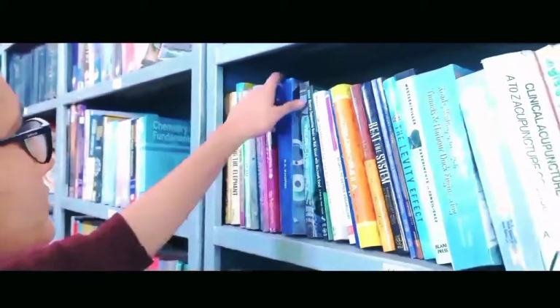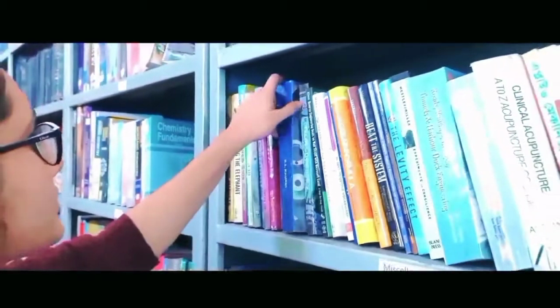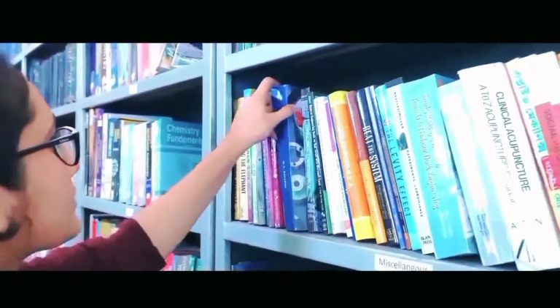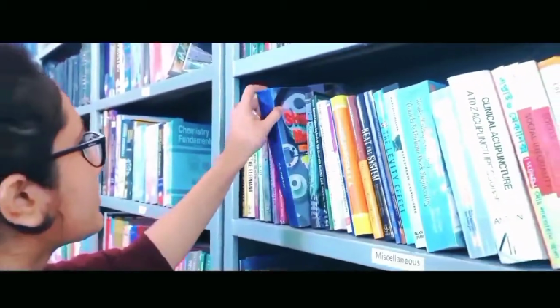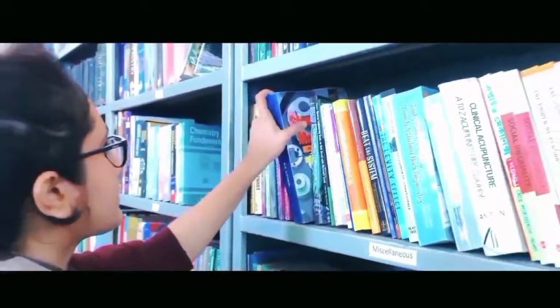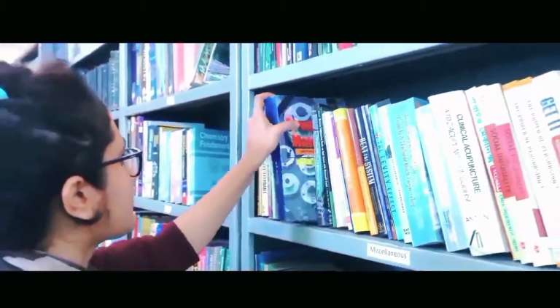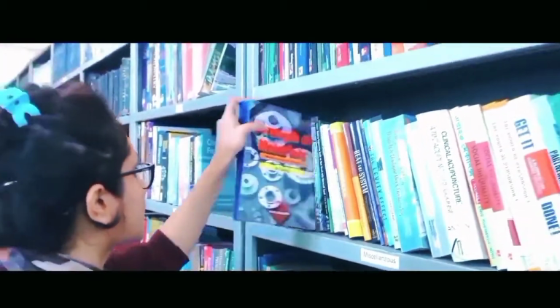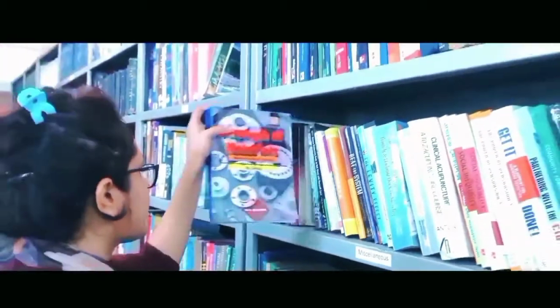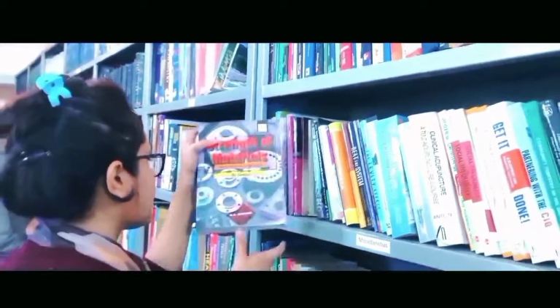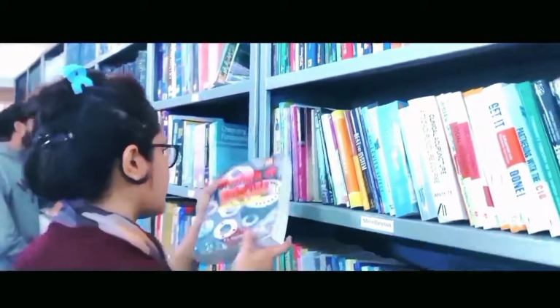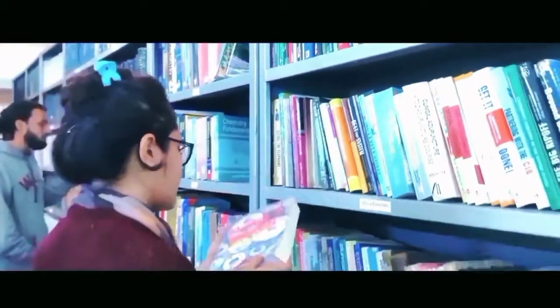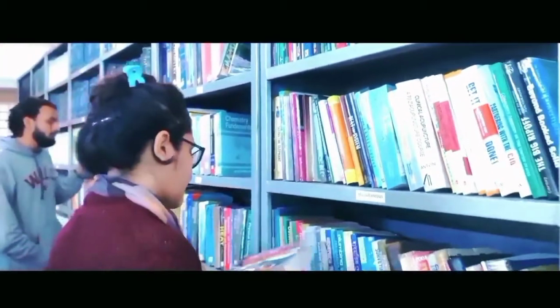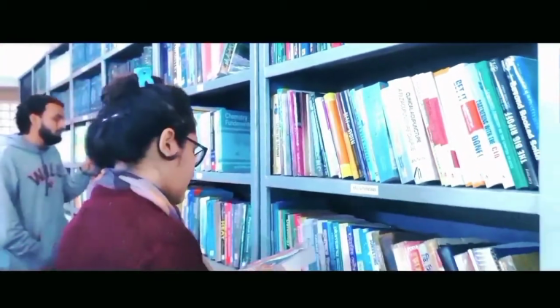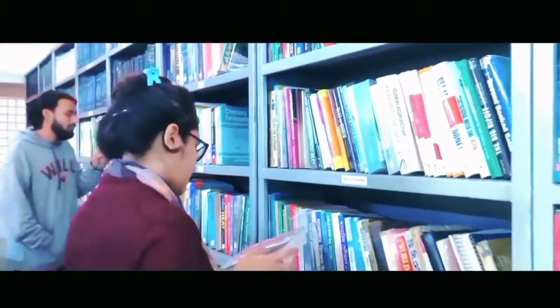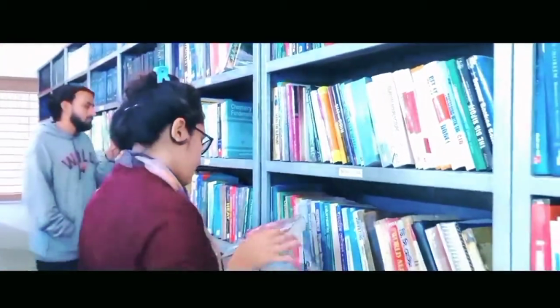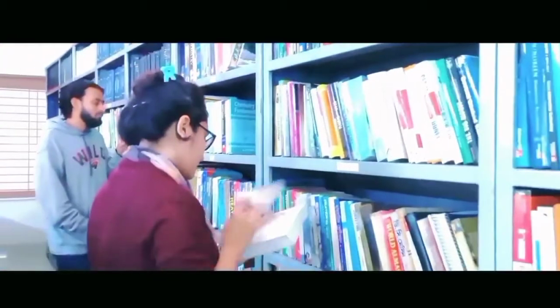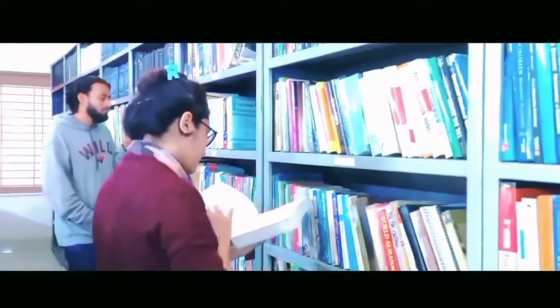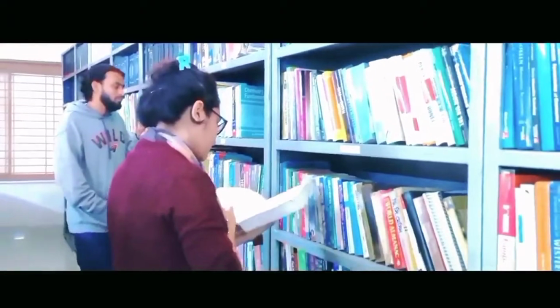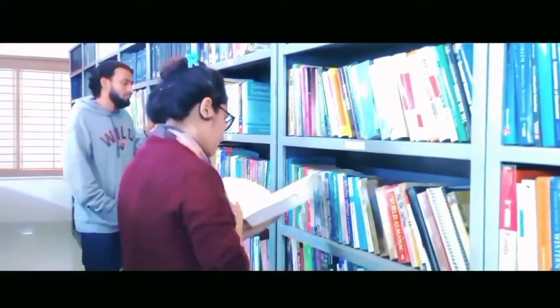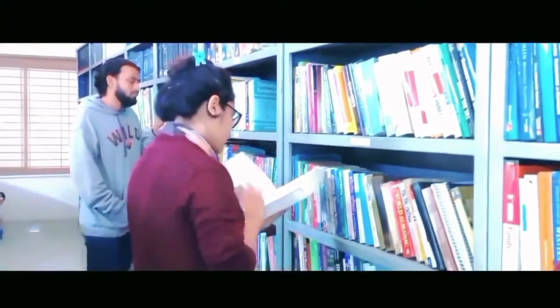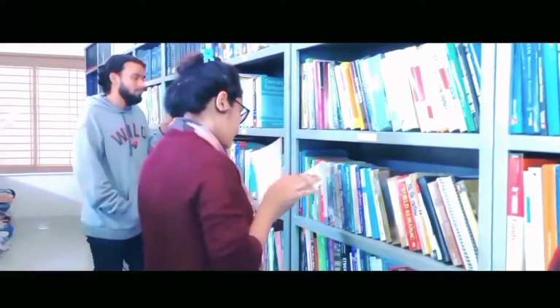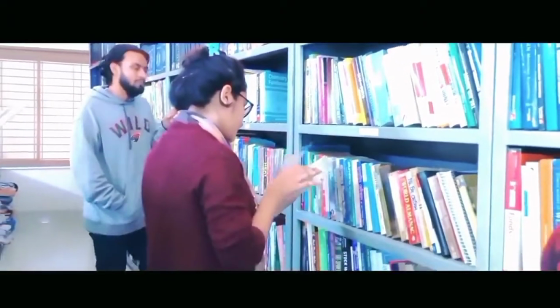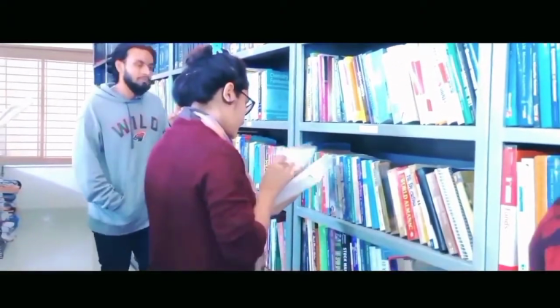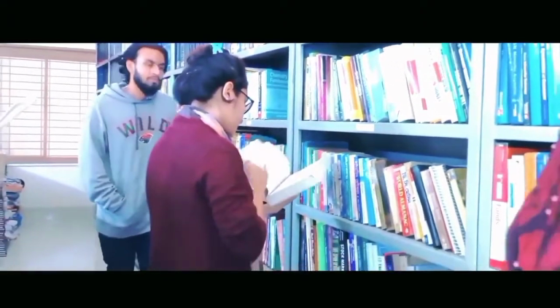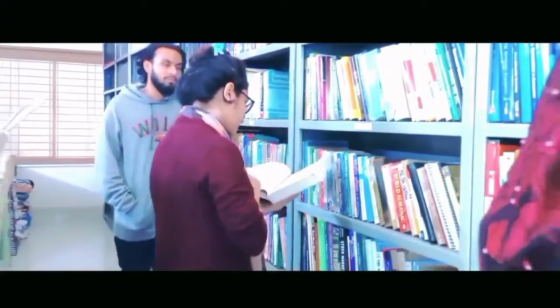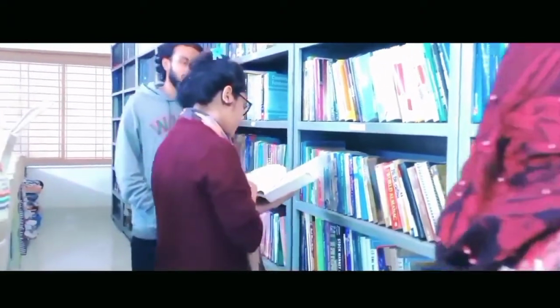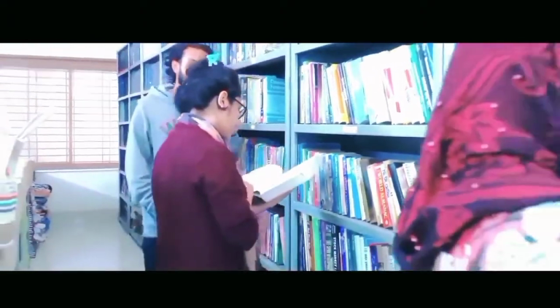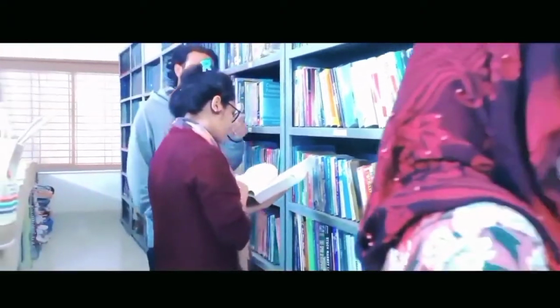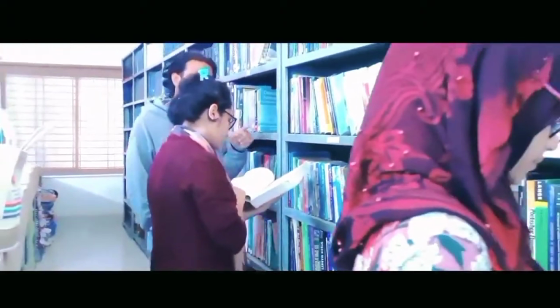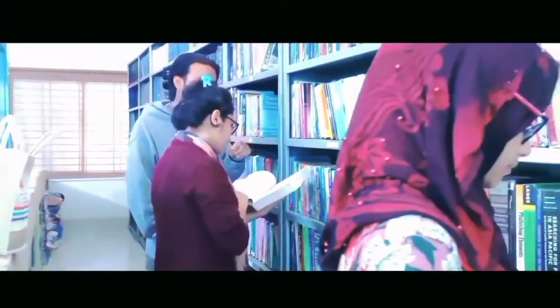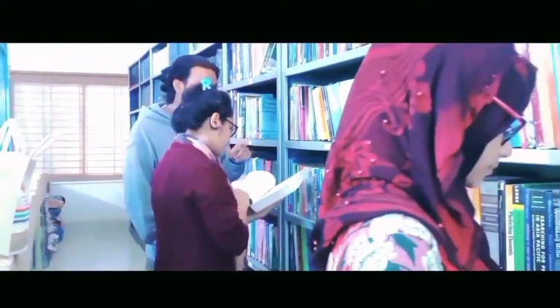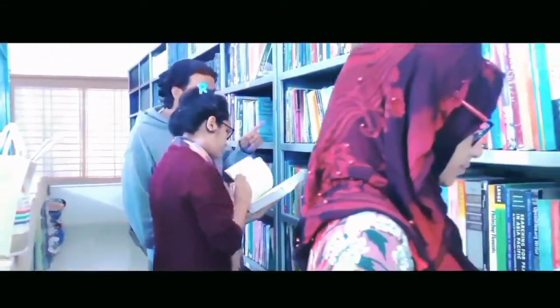A library is often called a storehouse of knowledge. Our campus library has all the facilities to enlarge students' knowledge.